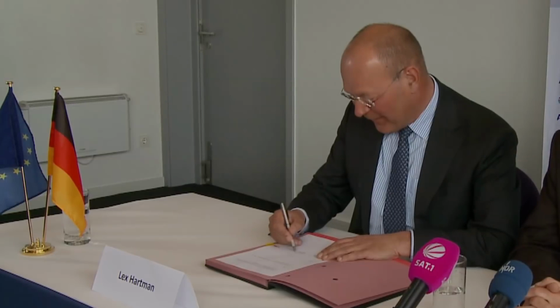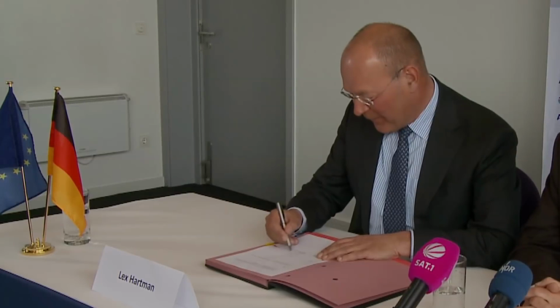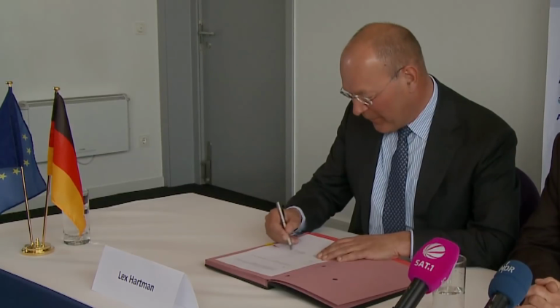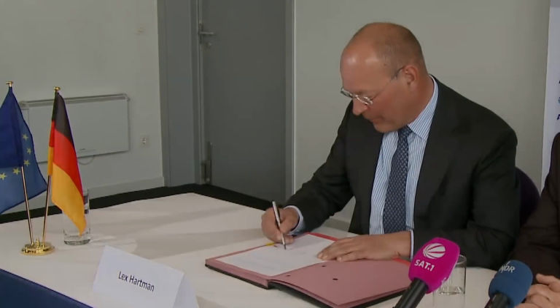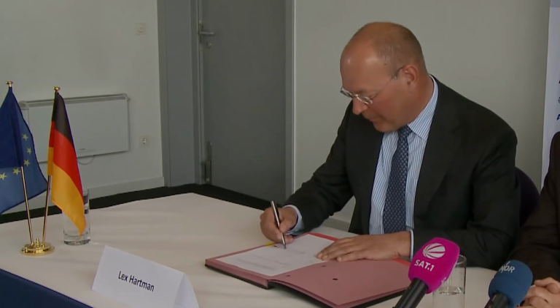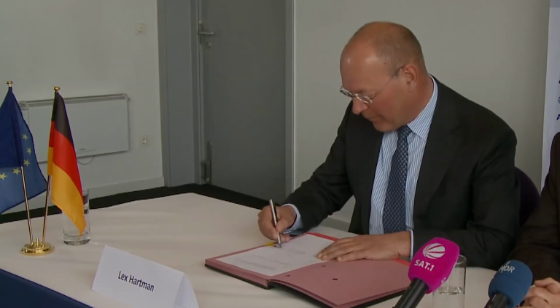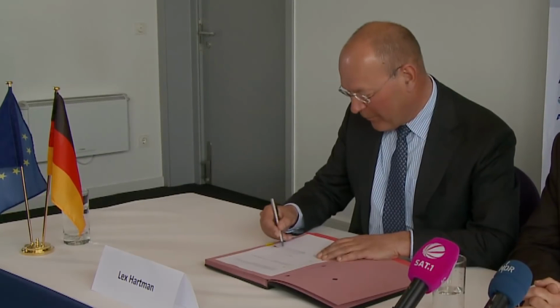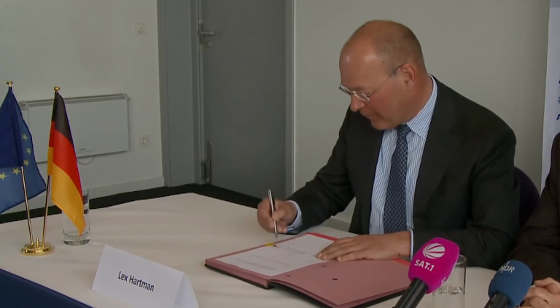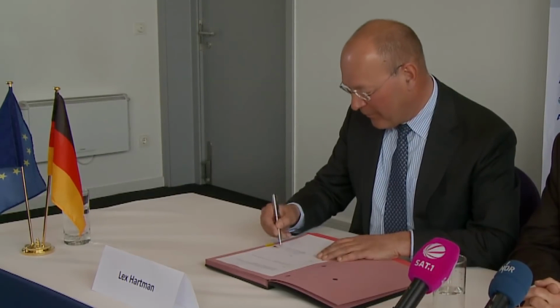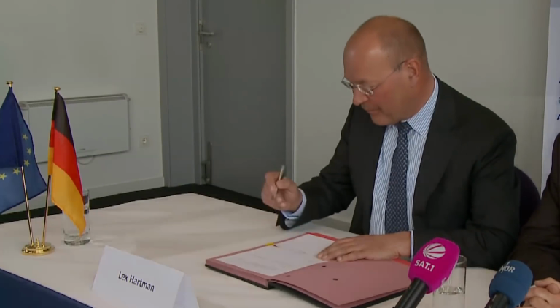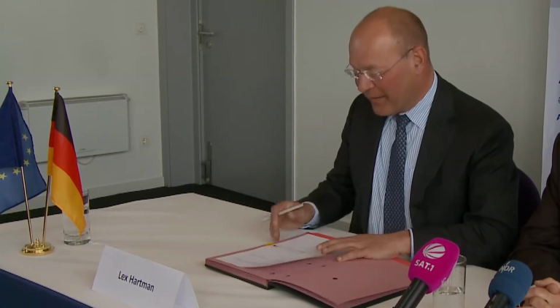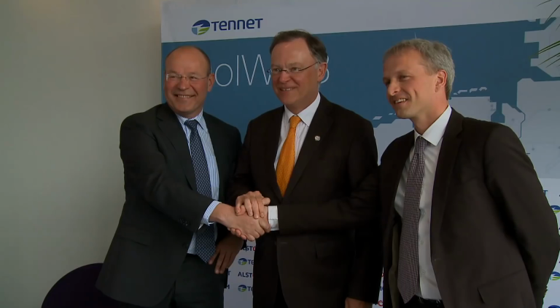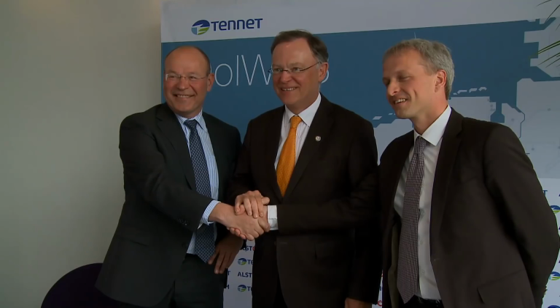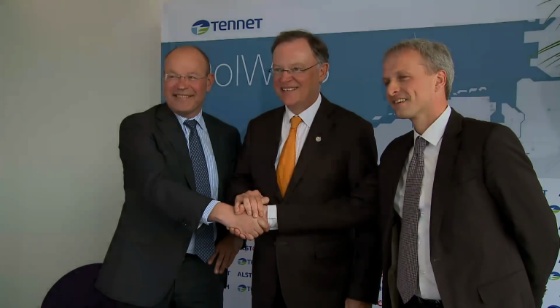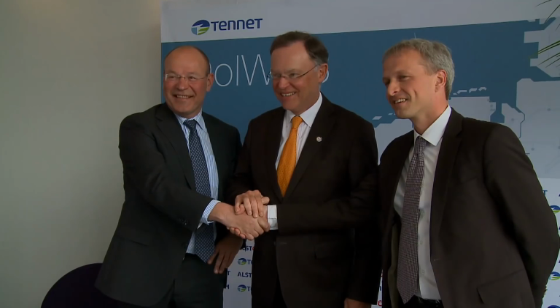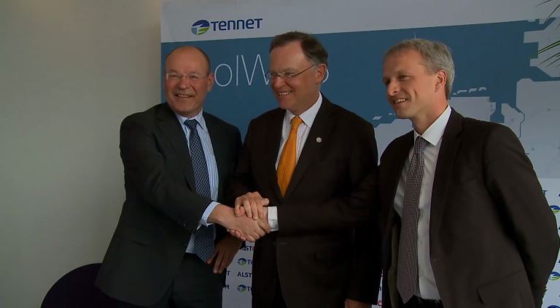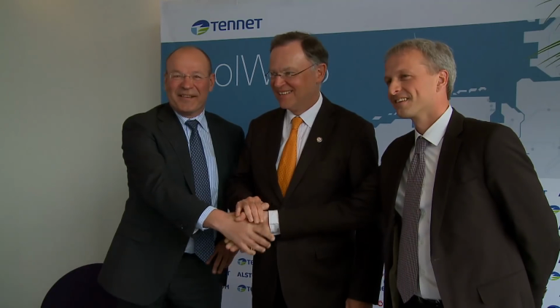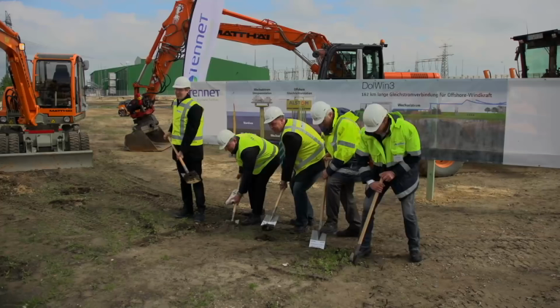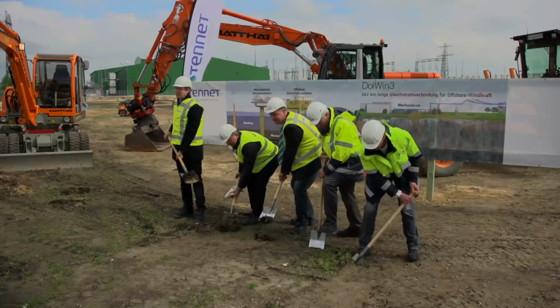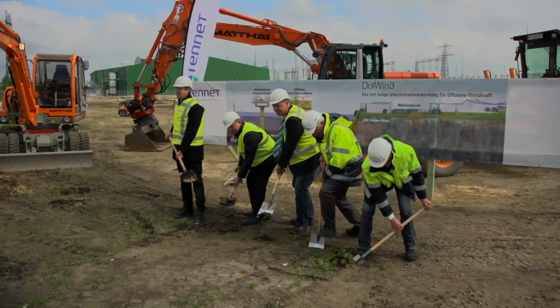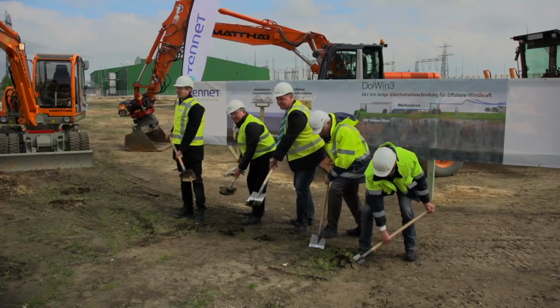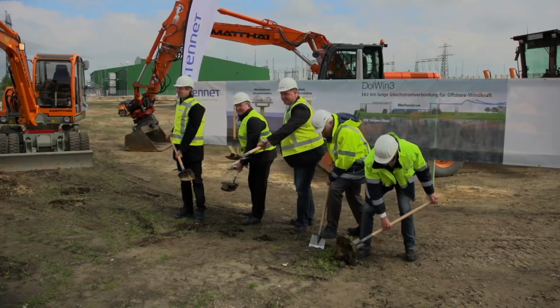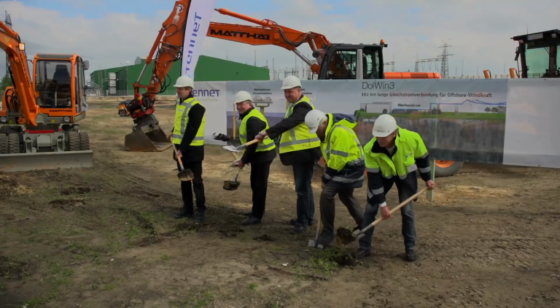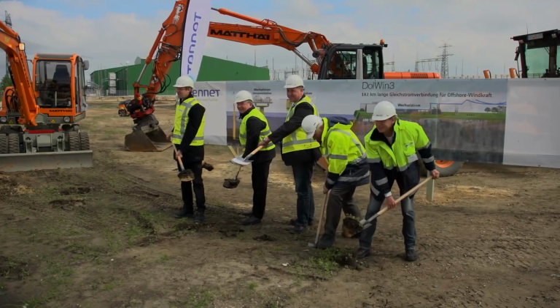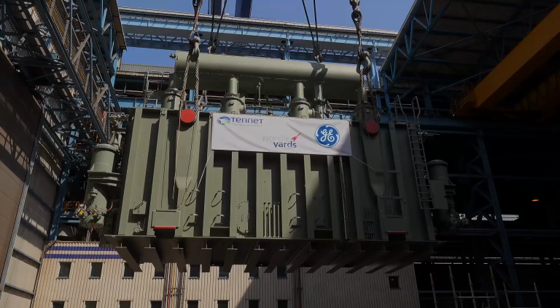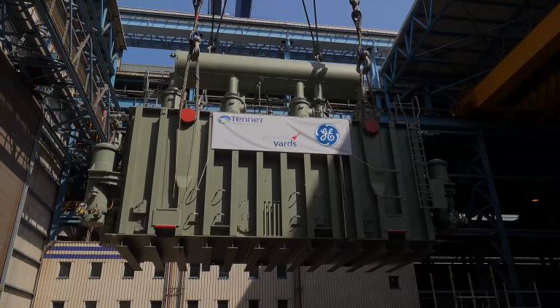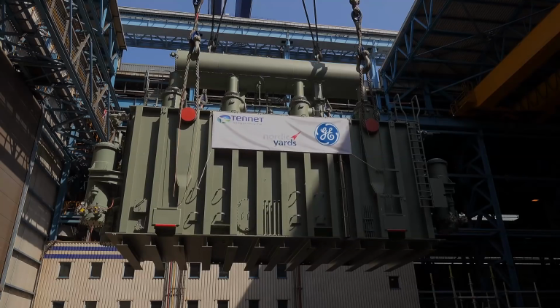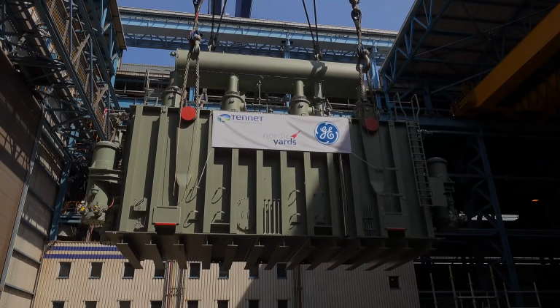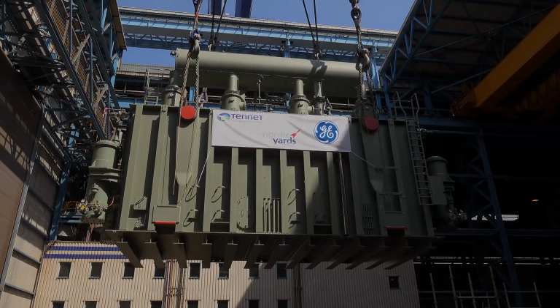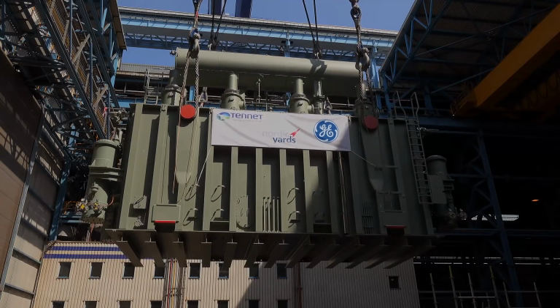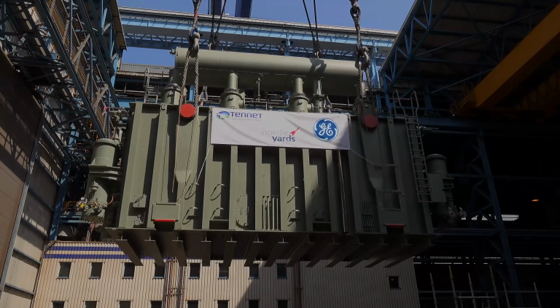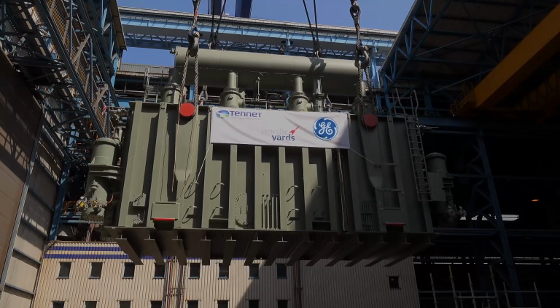This short documentary looks back upon three years of this pioneering and monumental project.